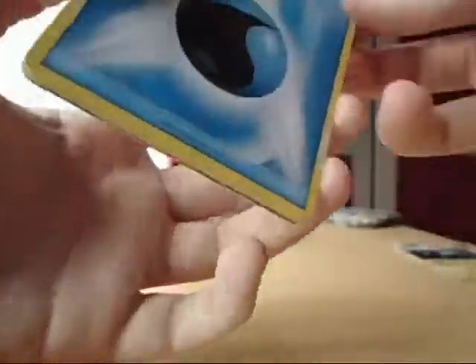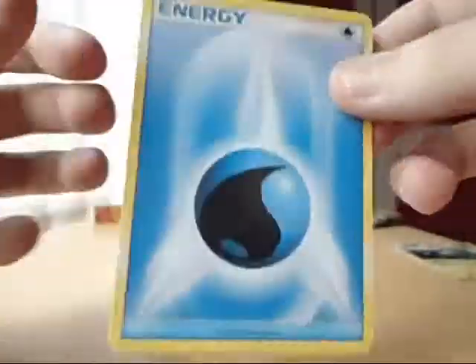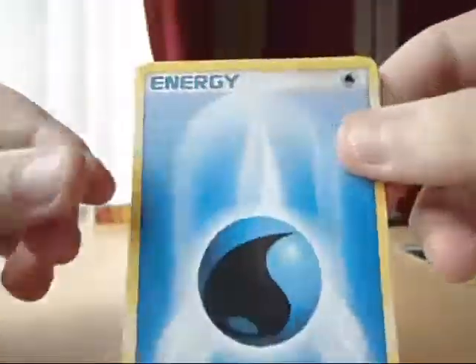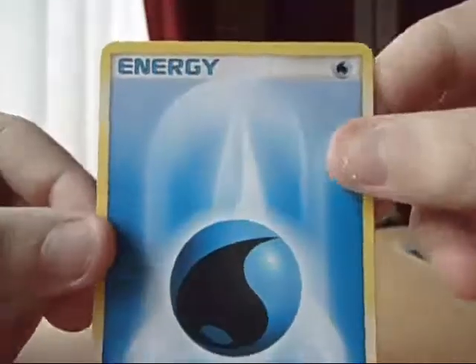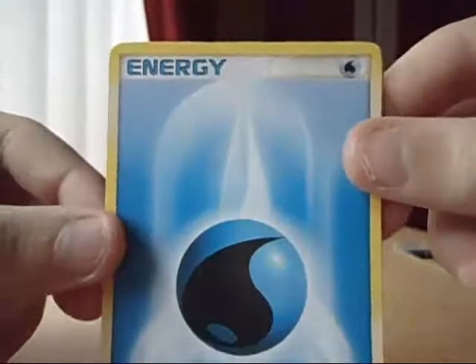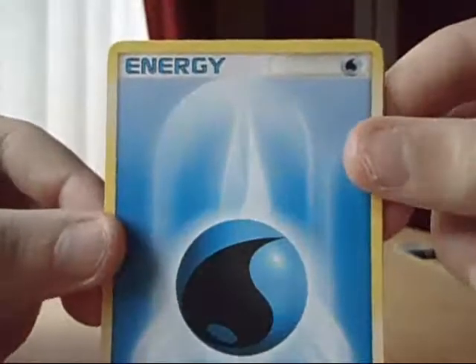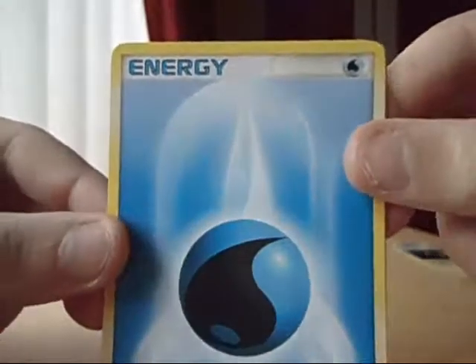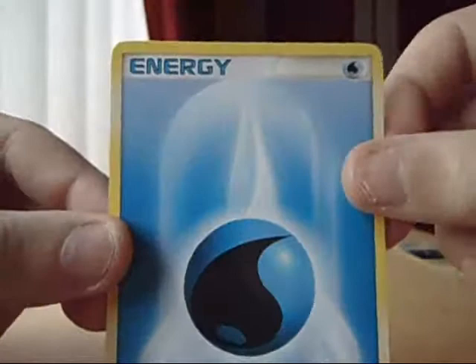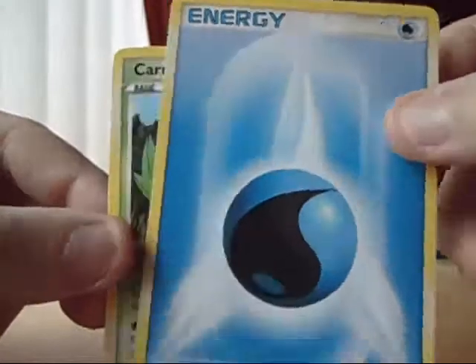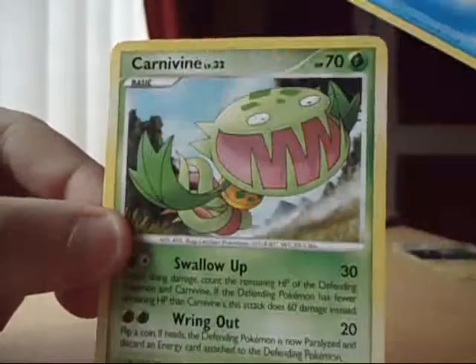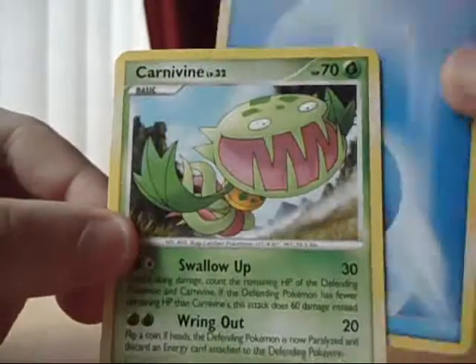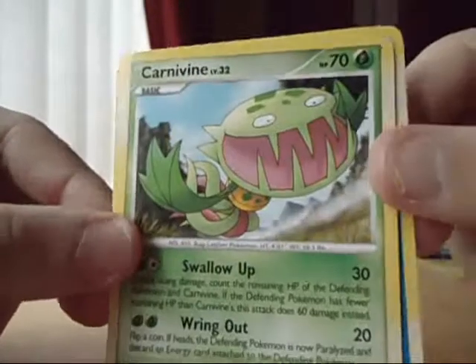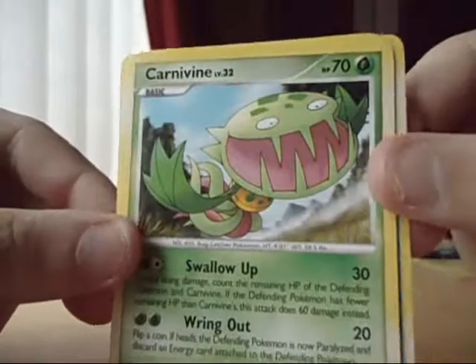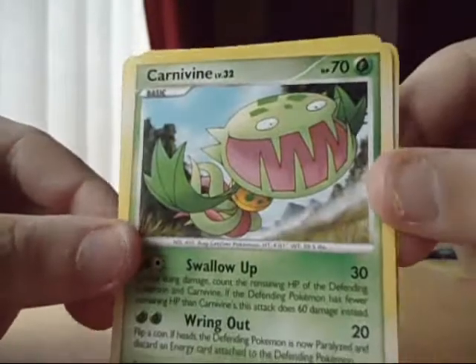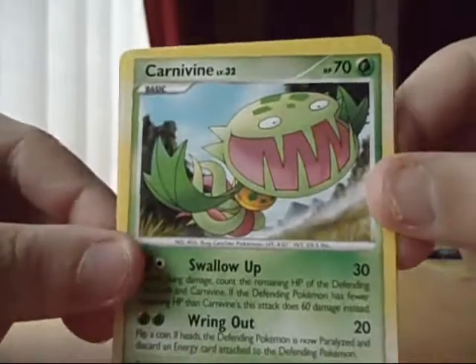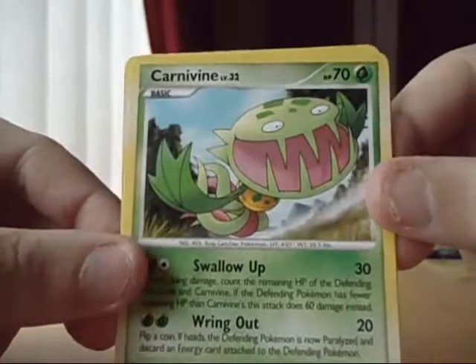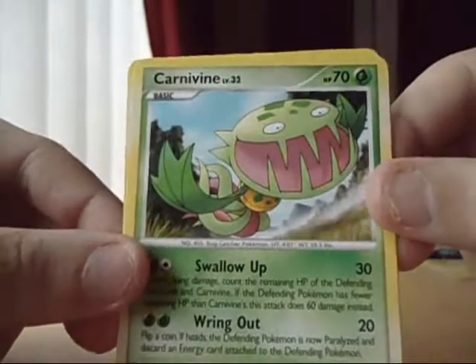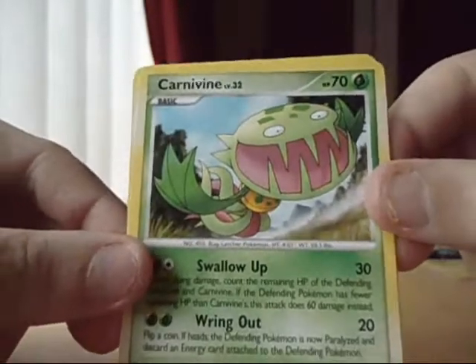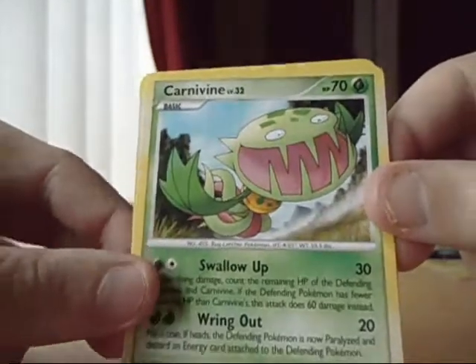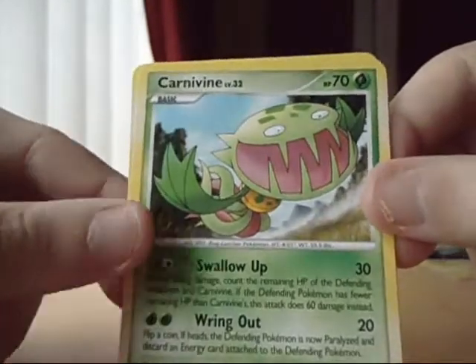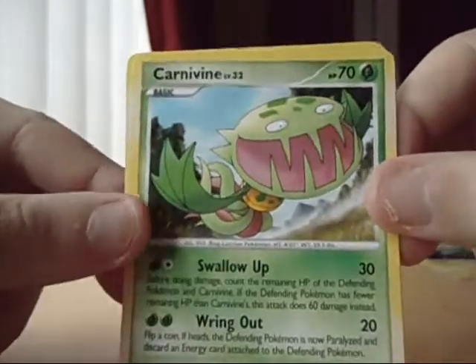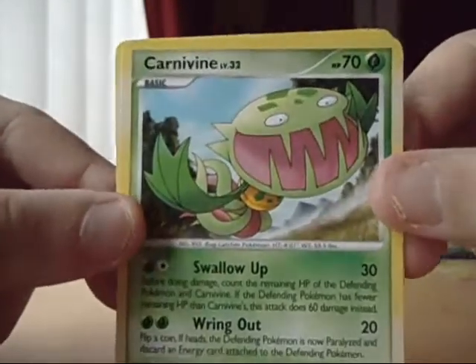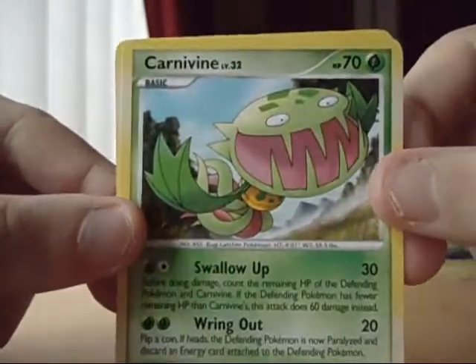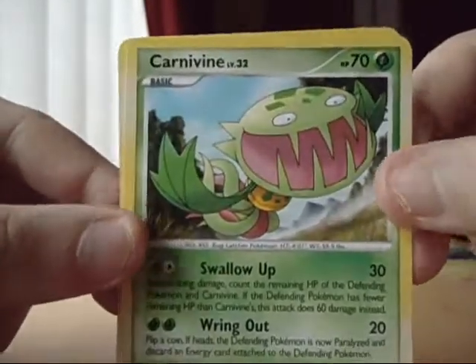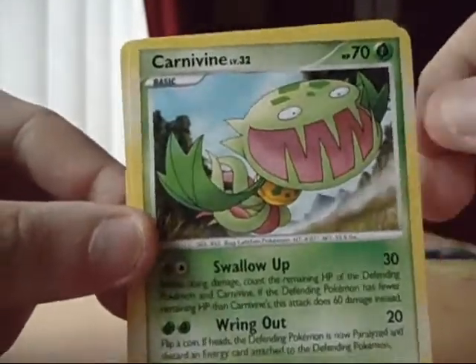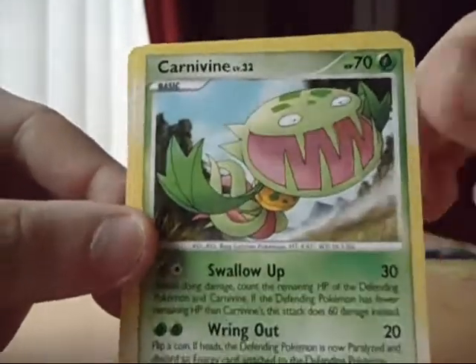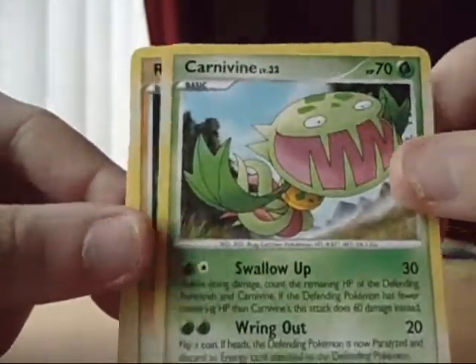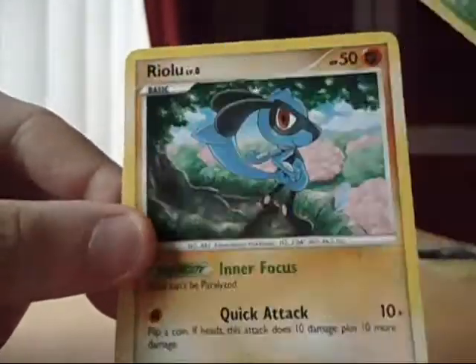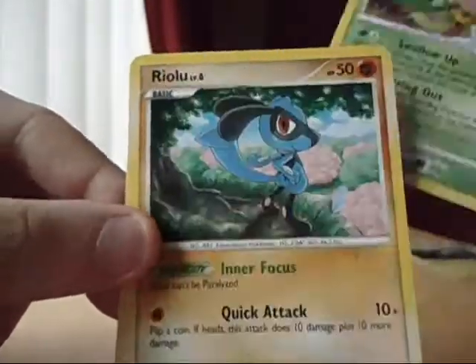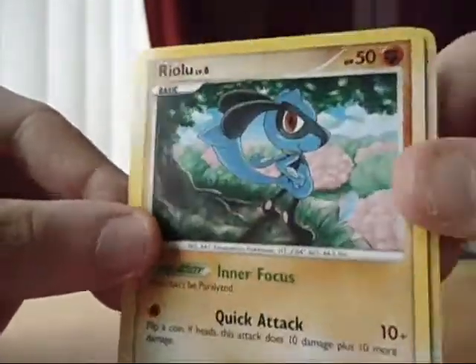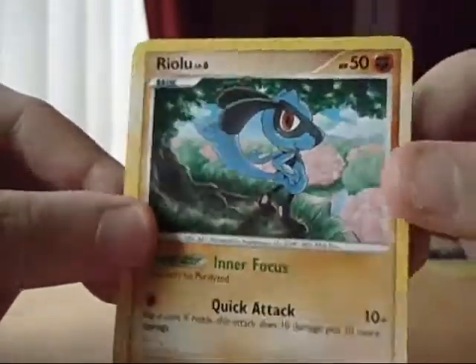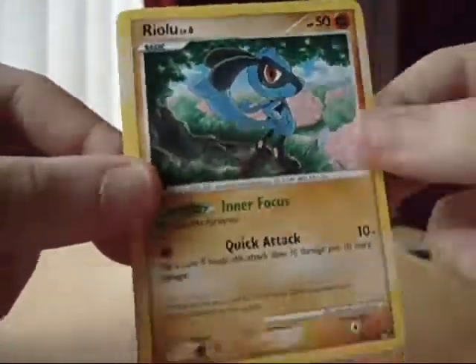Water Energy, a Pappini, a Crow Grunk, and a Rhylo.